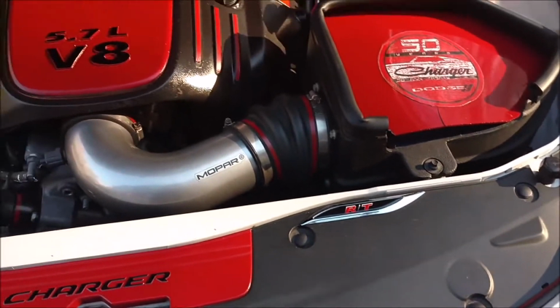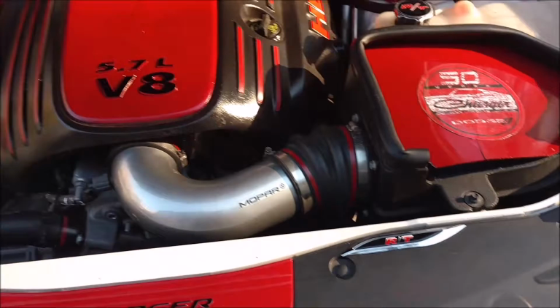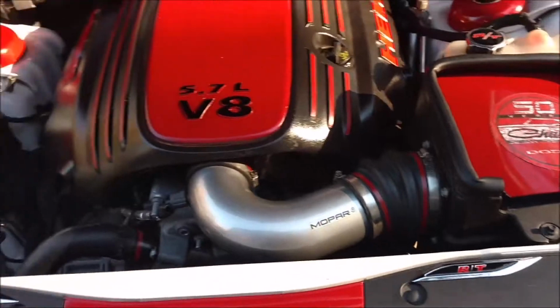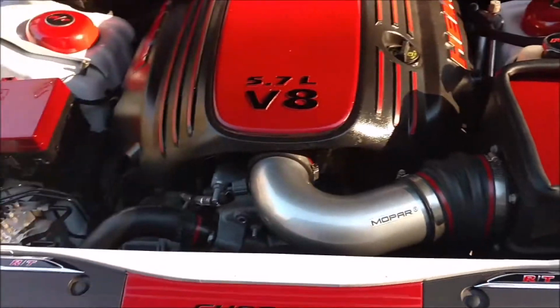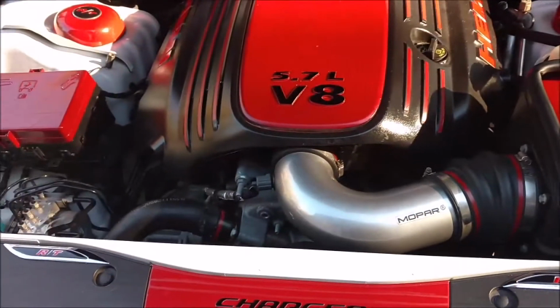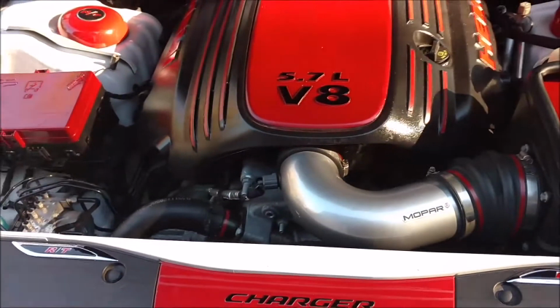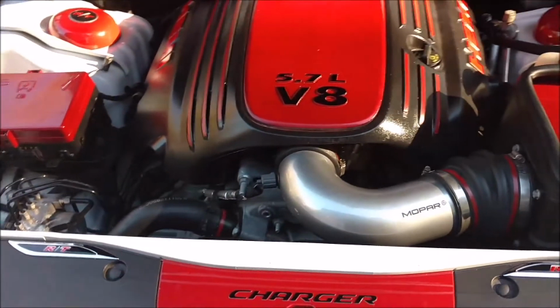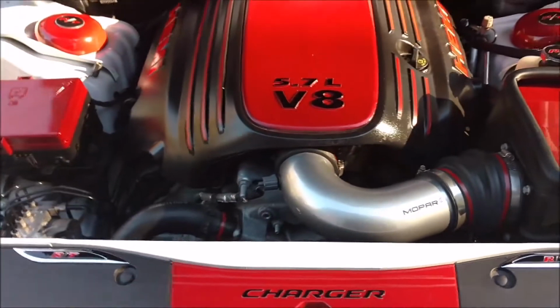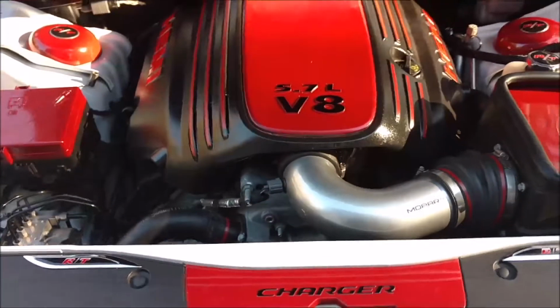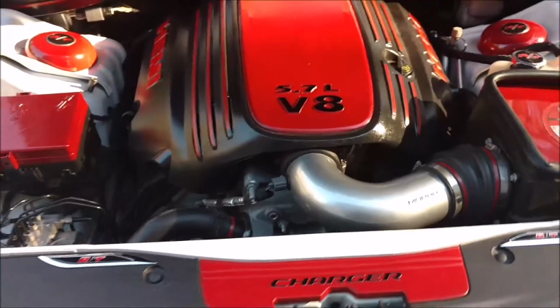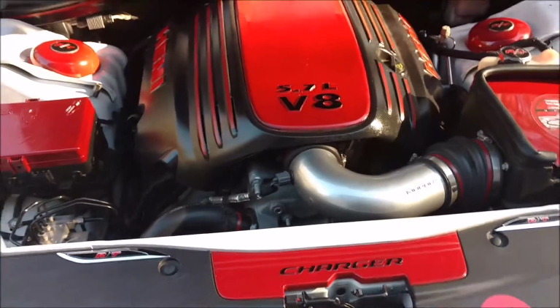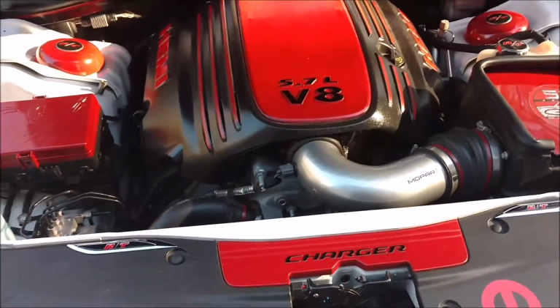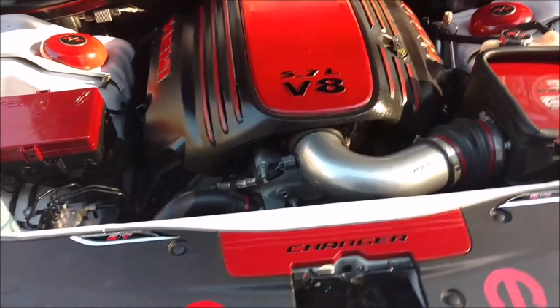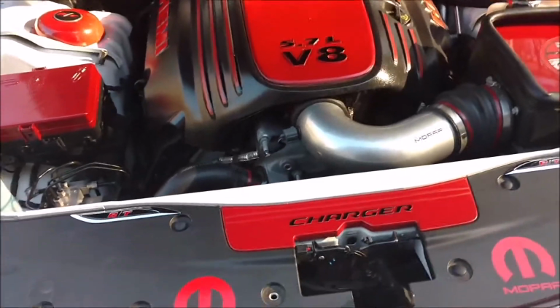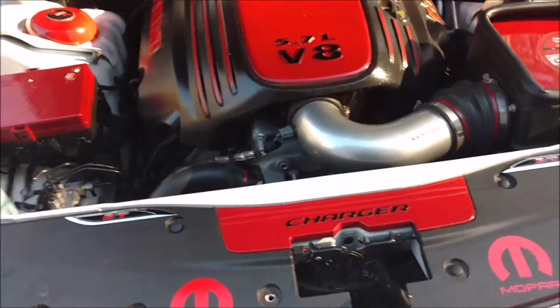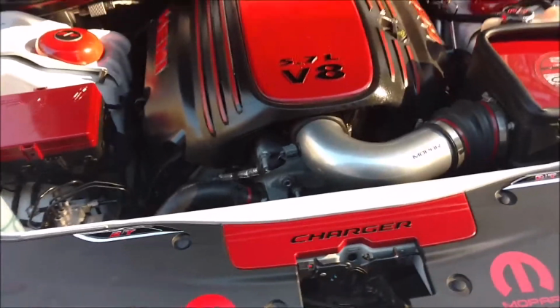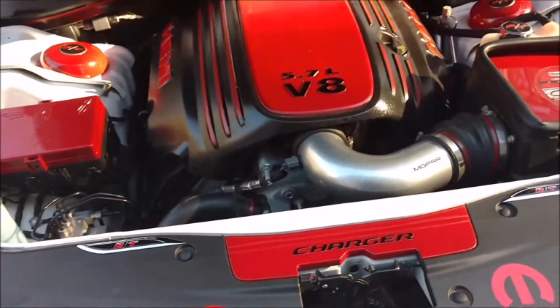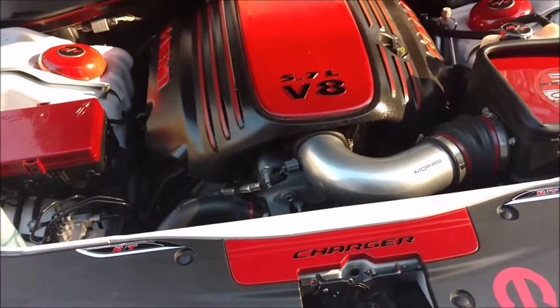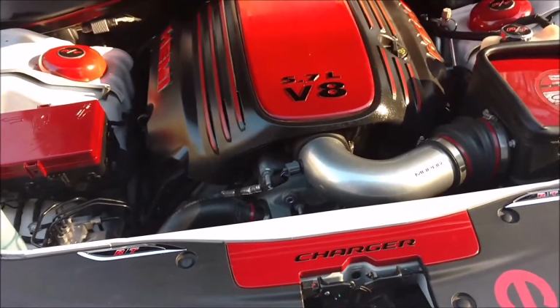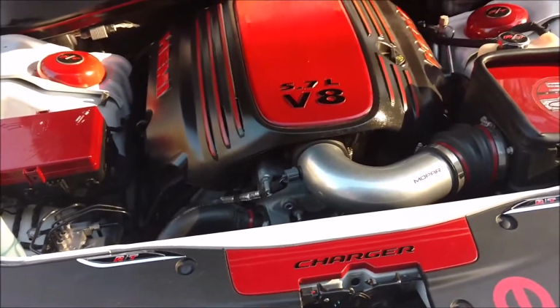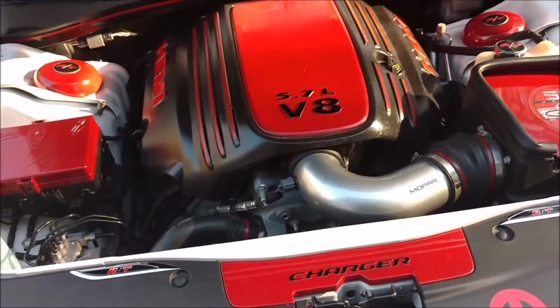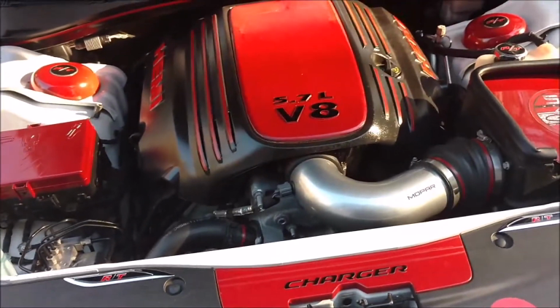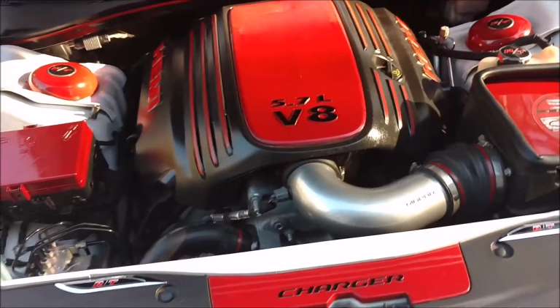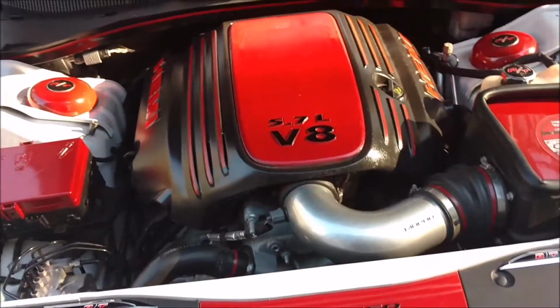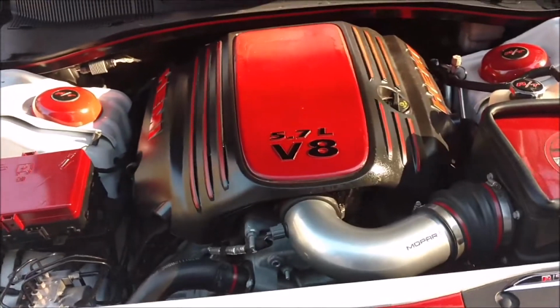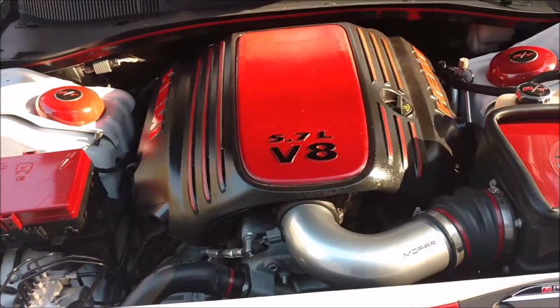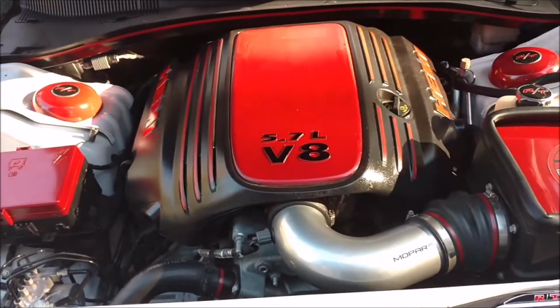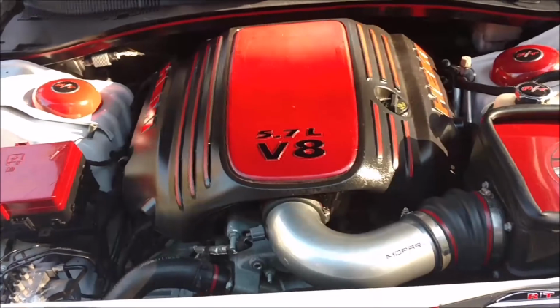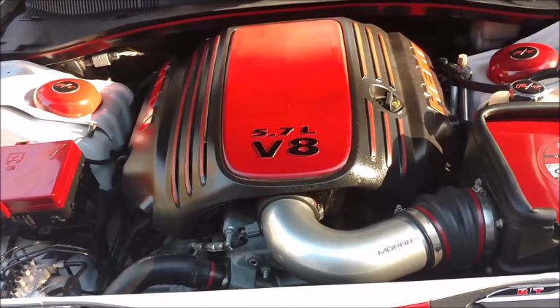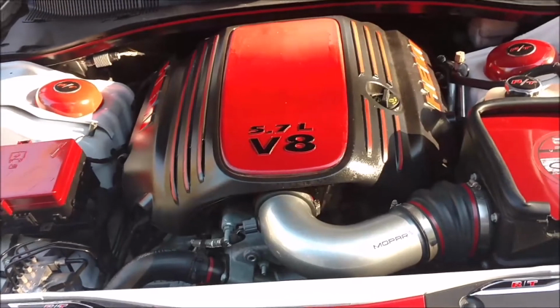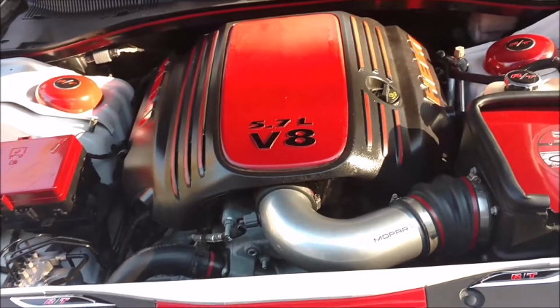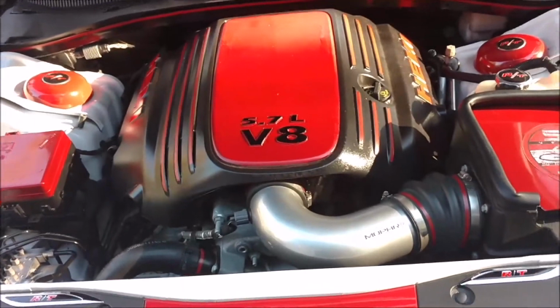I just painted the latch cover here too. All in all this only cost probably less than $100 to $150, something like that.